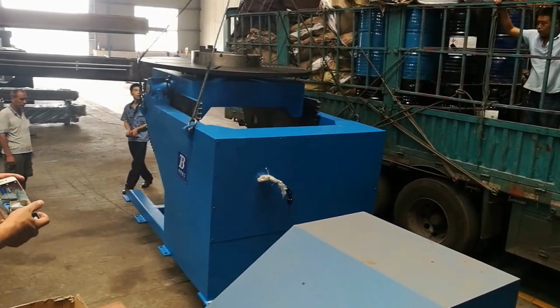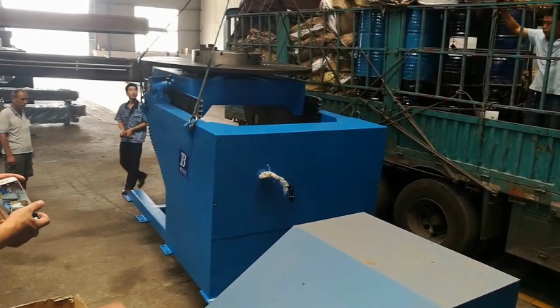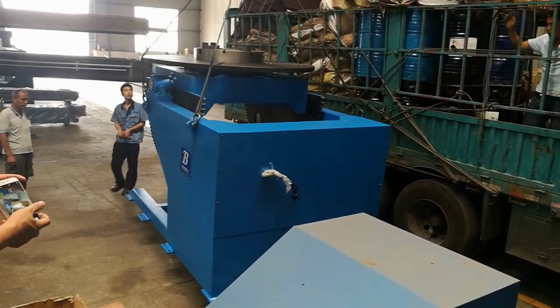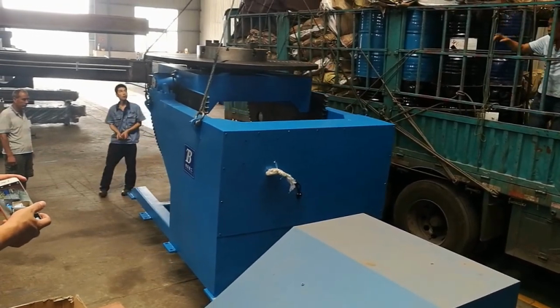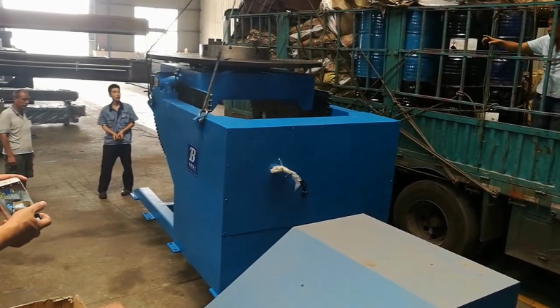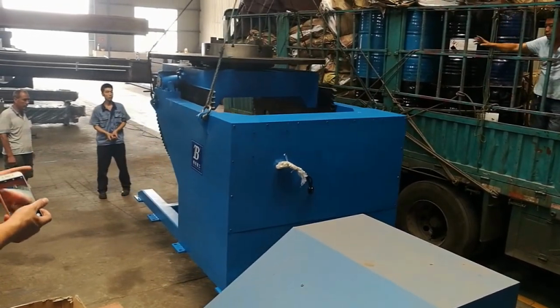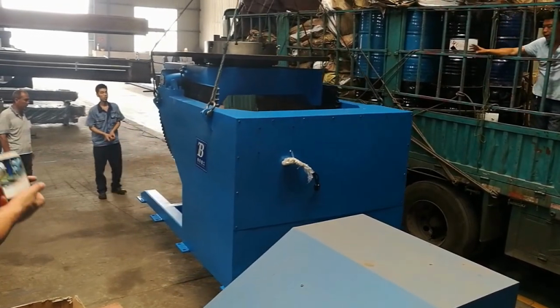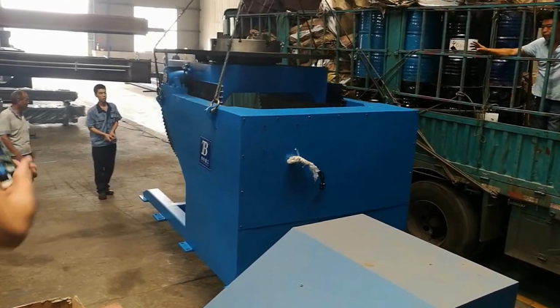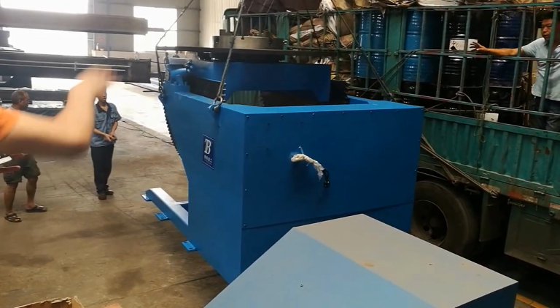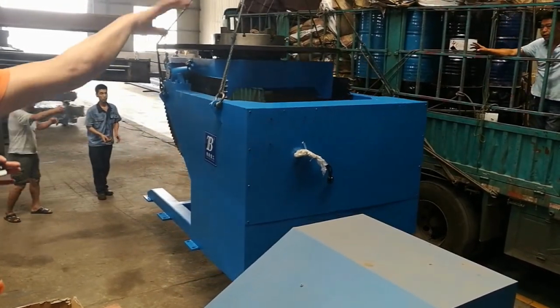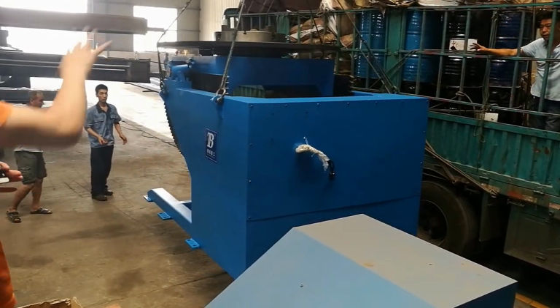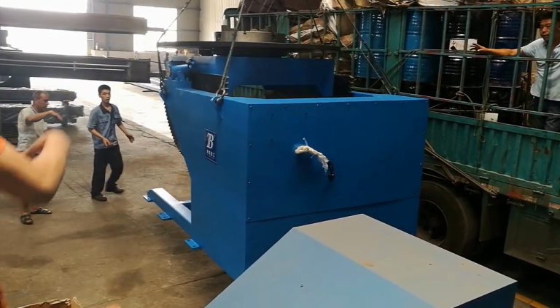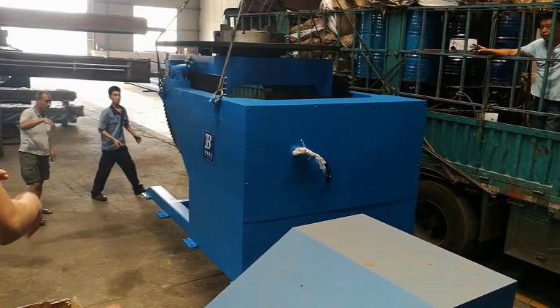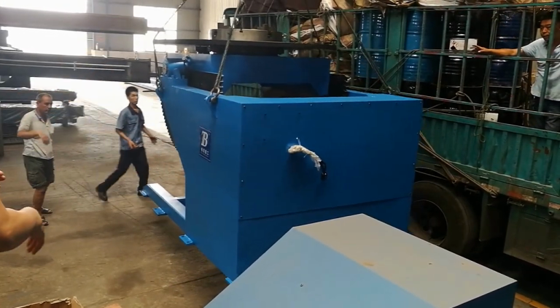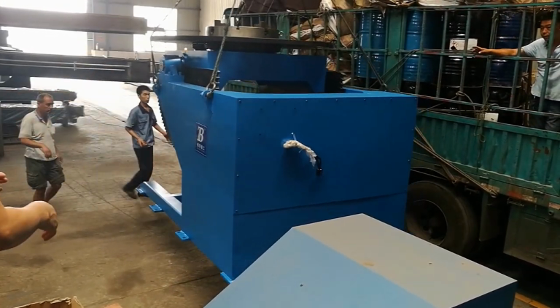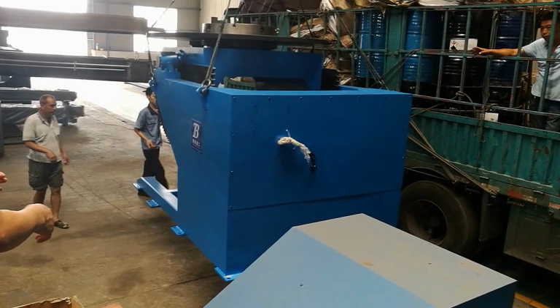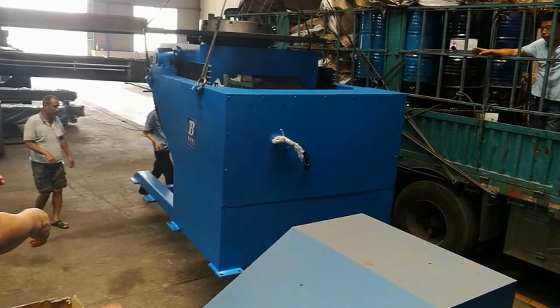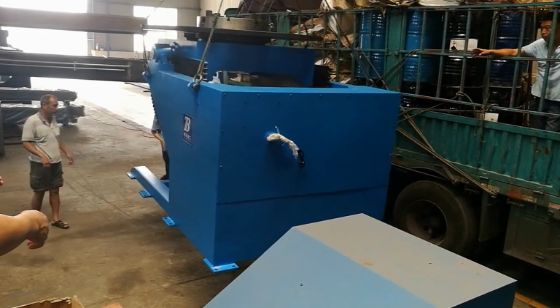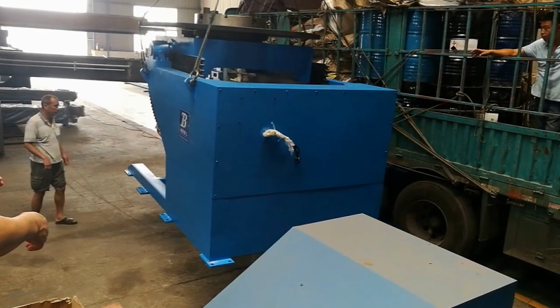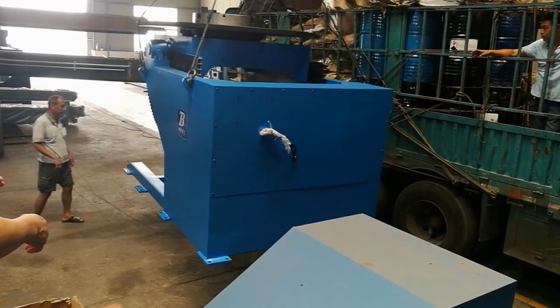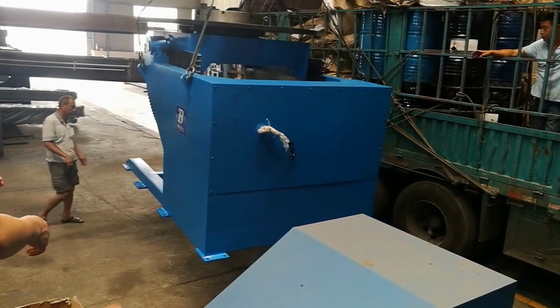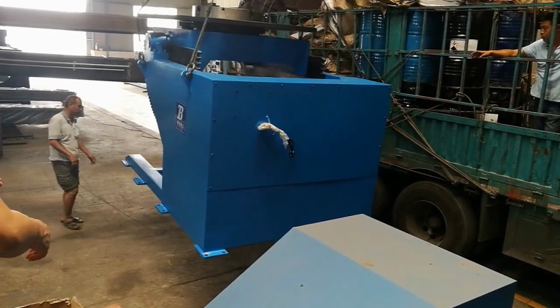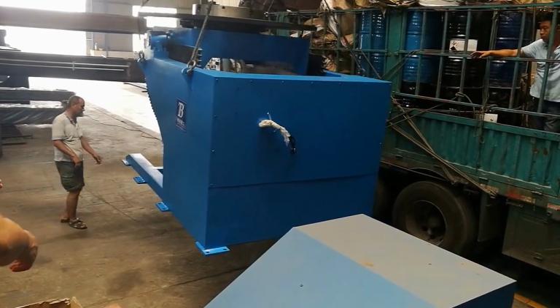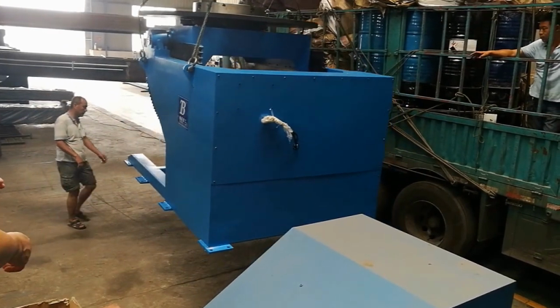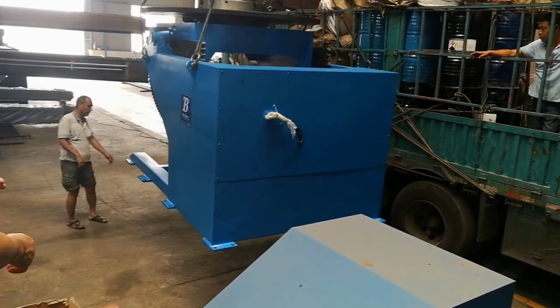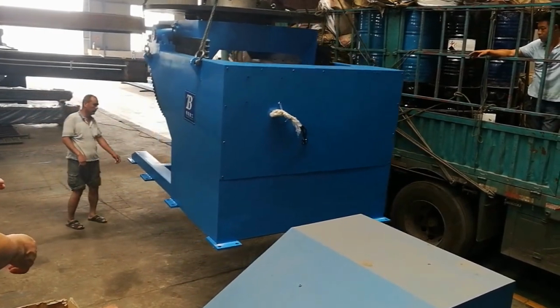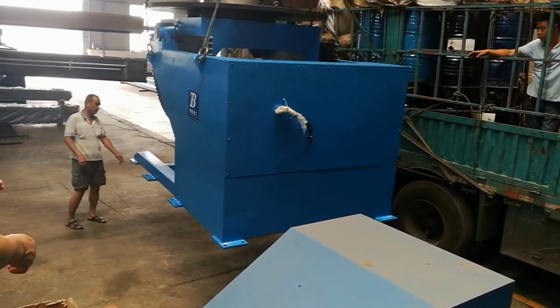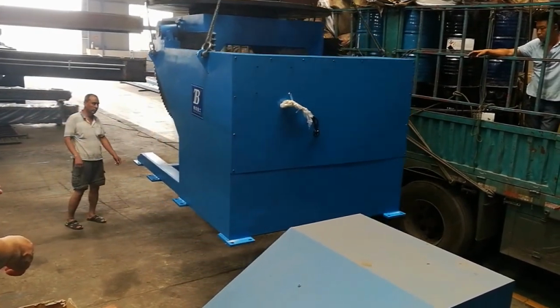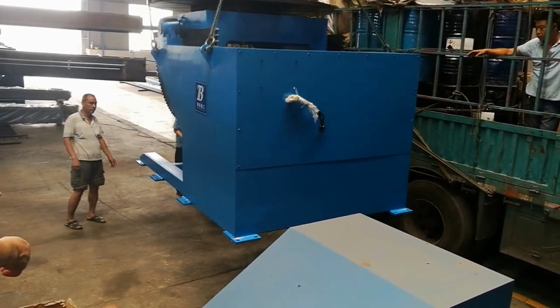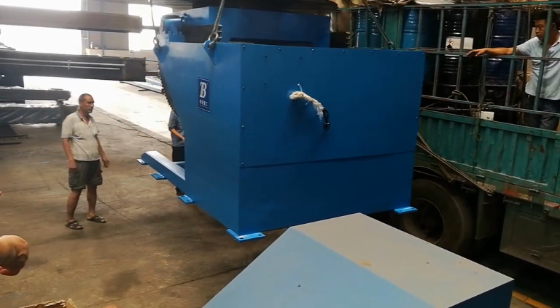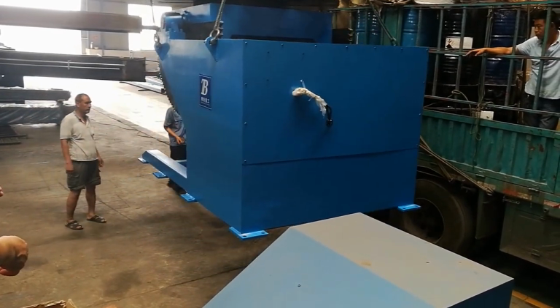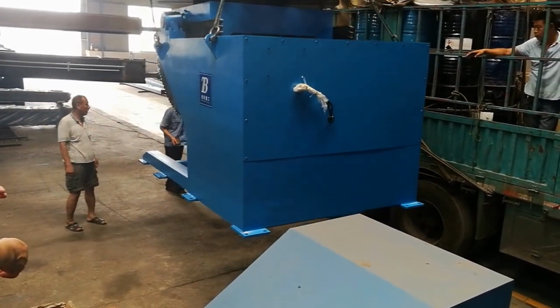Let's see how we can put this big machine in this truck.